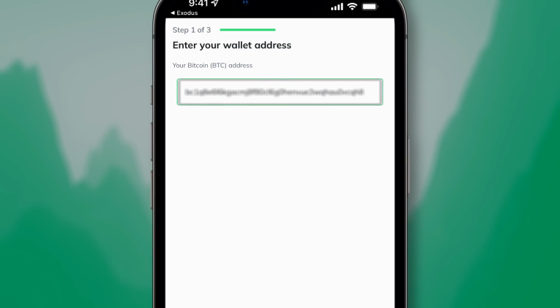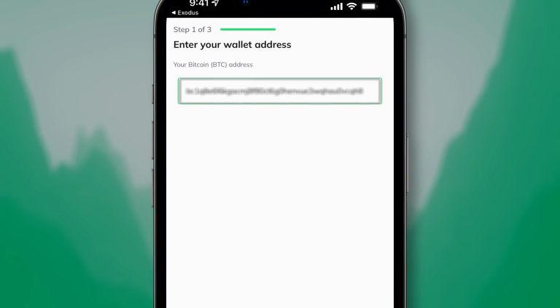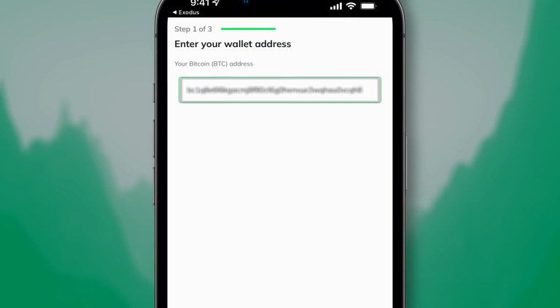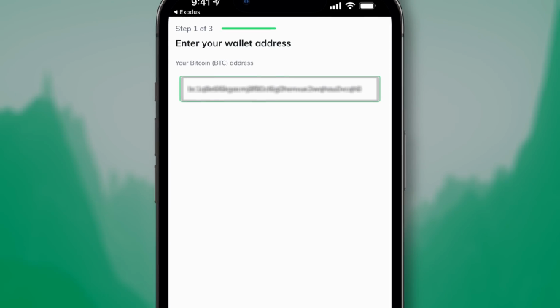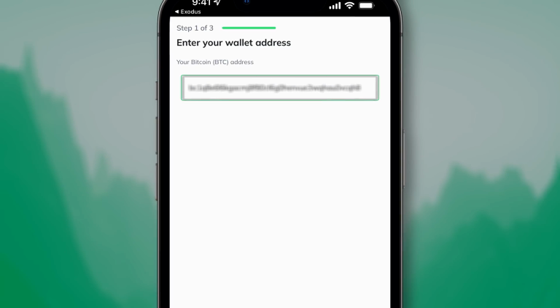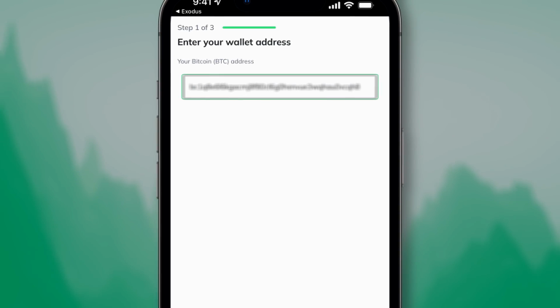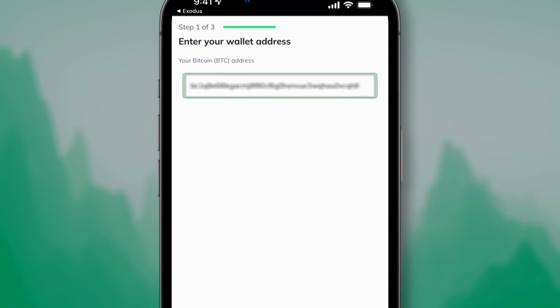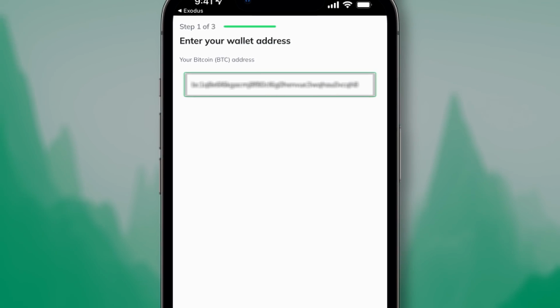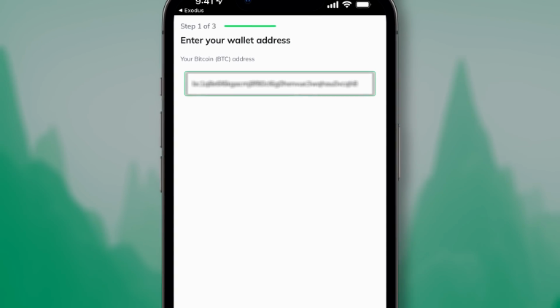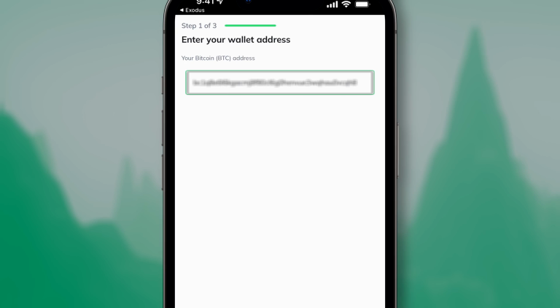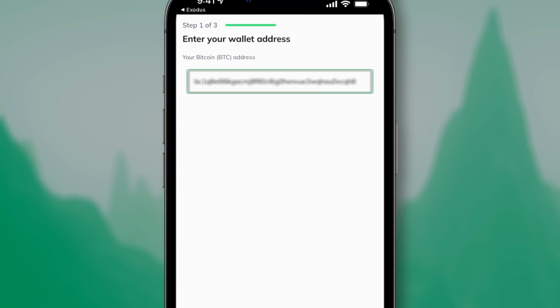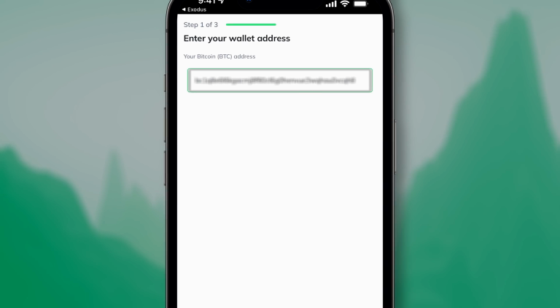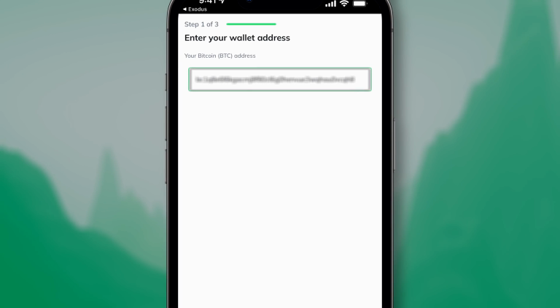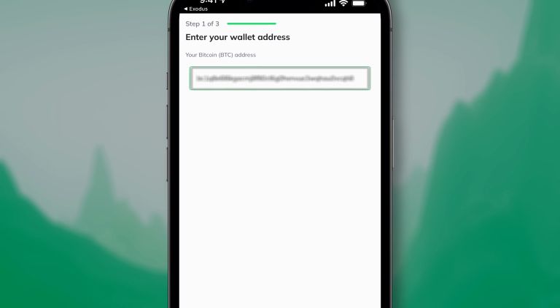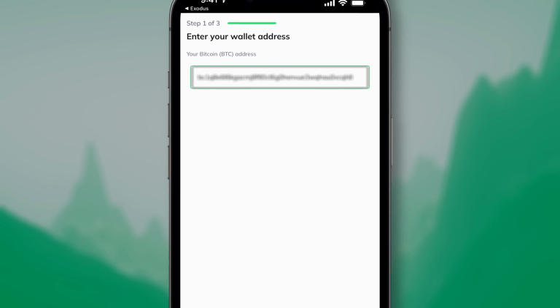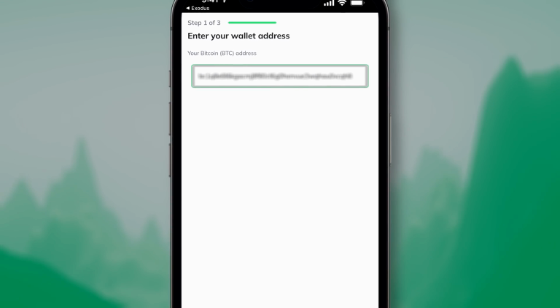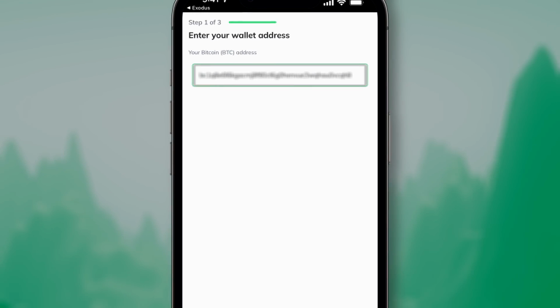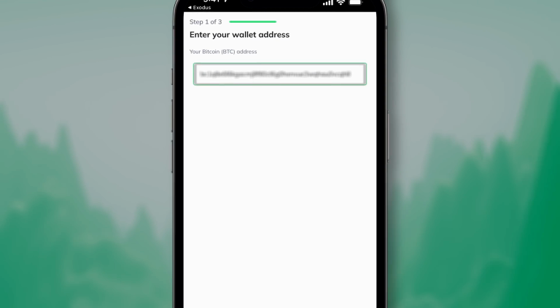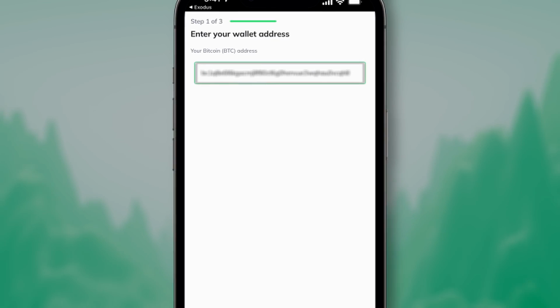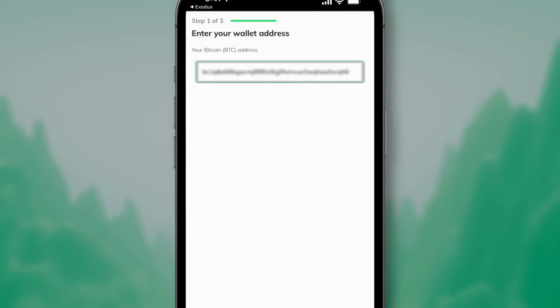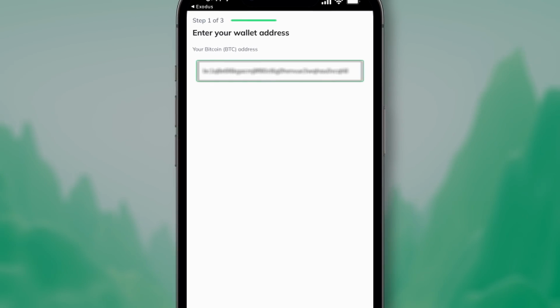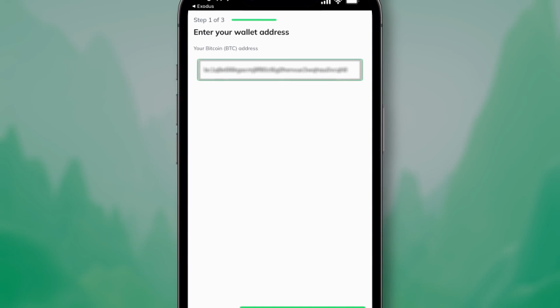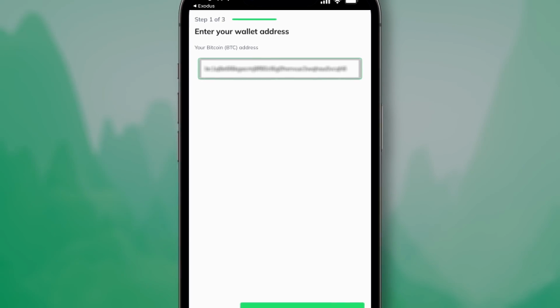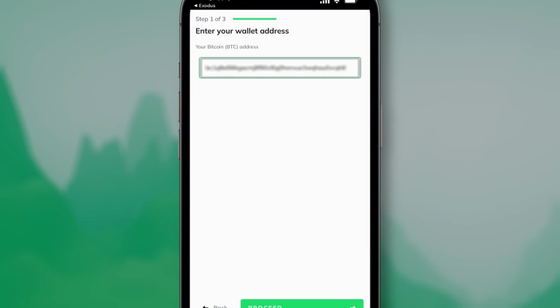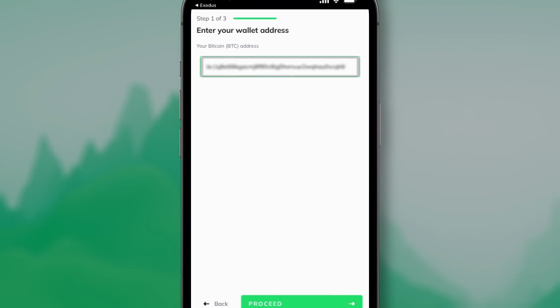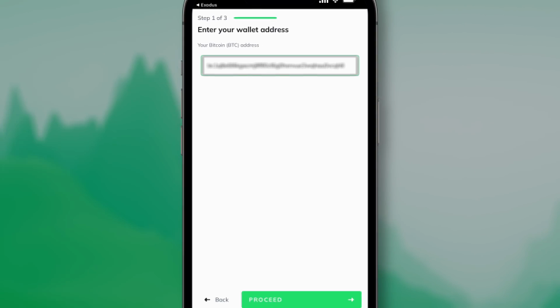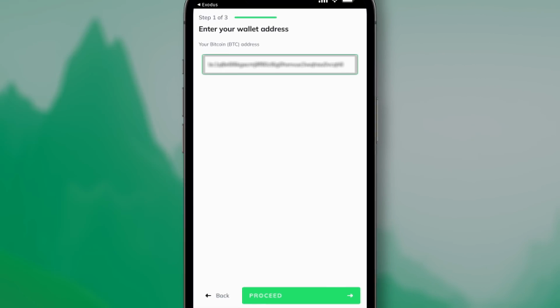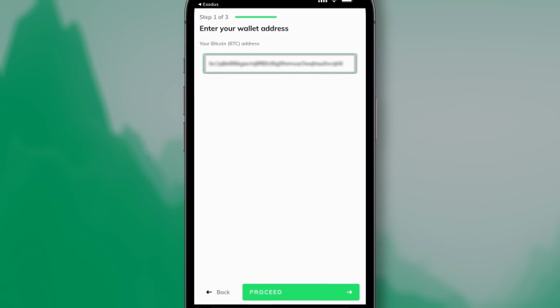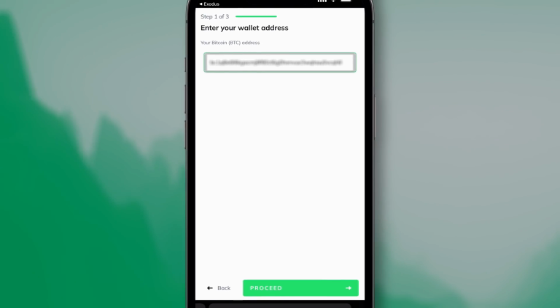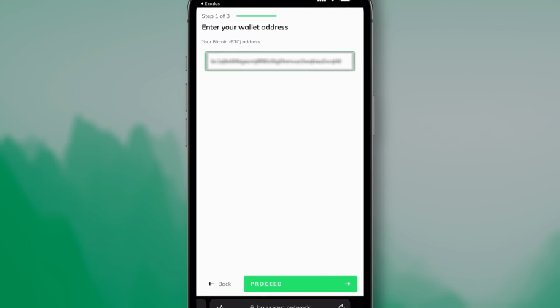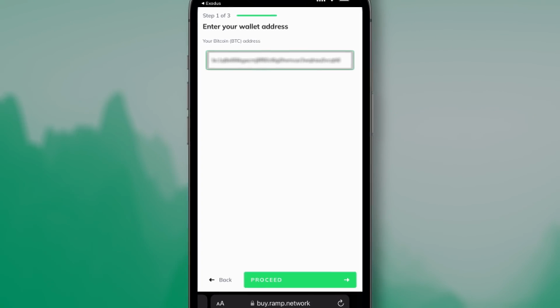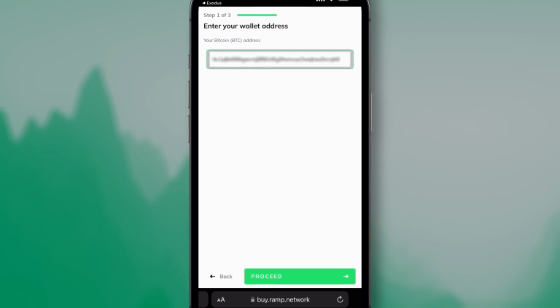Your selected crypto address should automatically be filled in on the next screen. Verify it's correct, then tap Proceed.